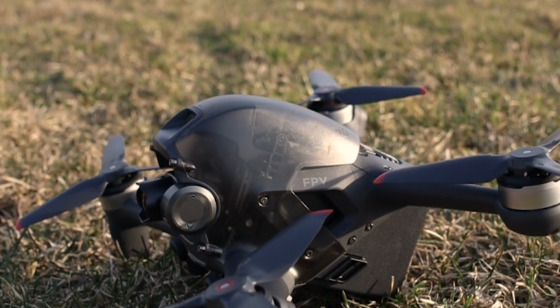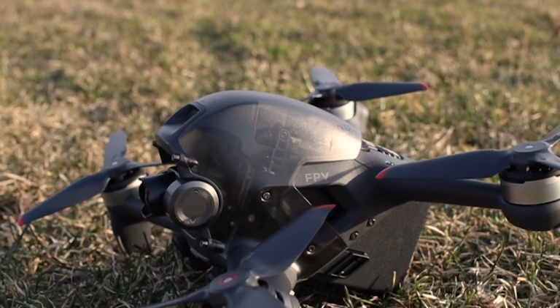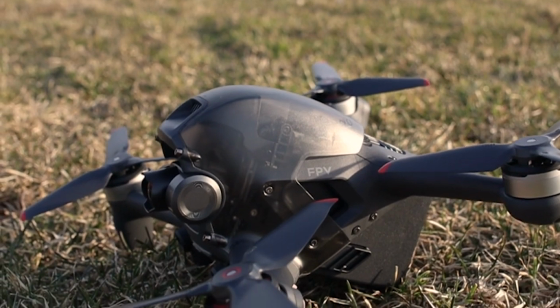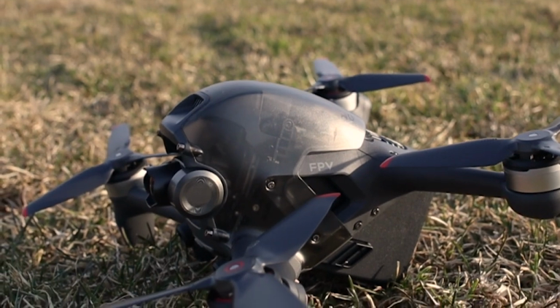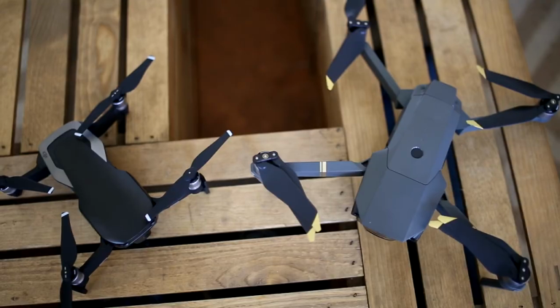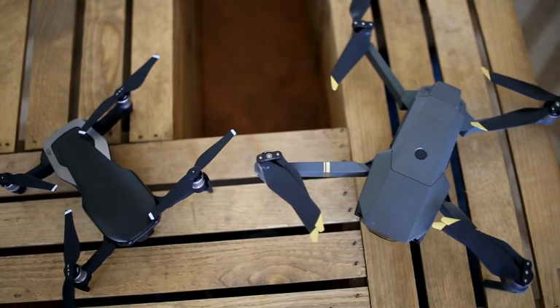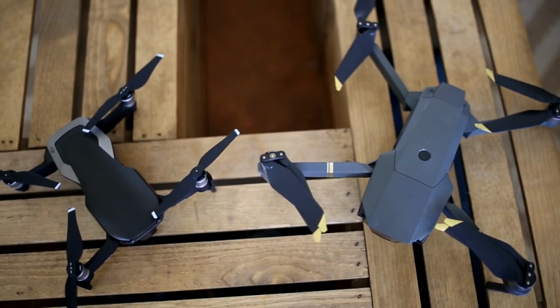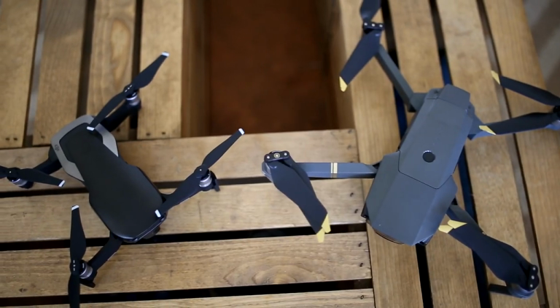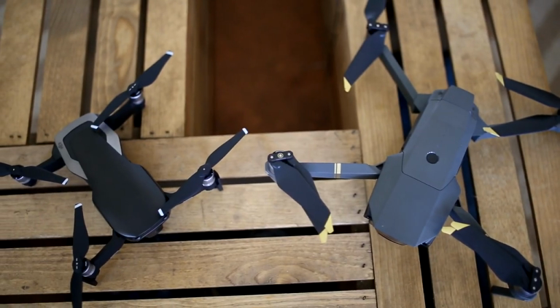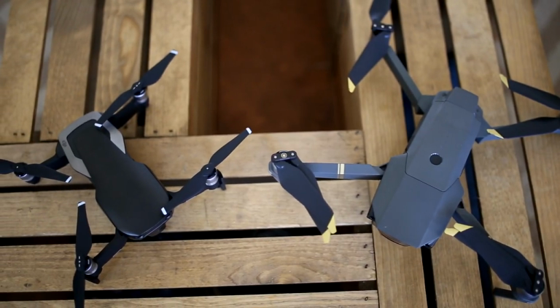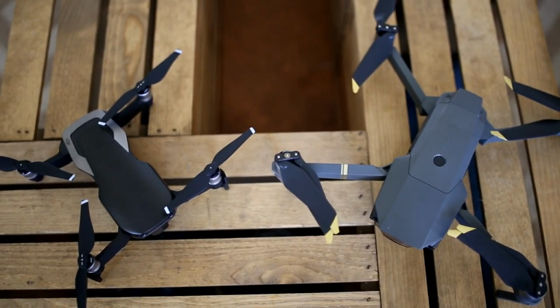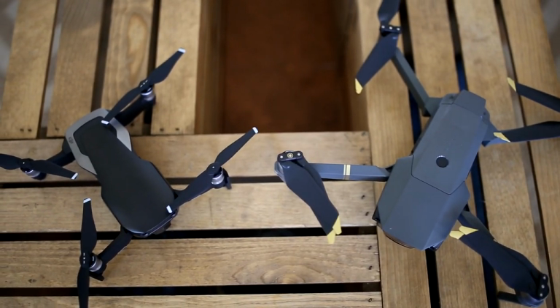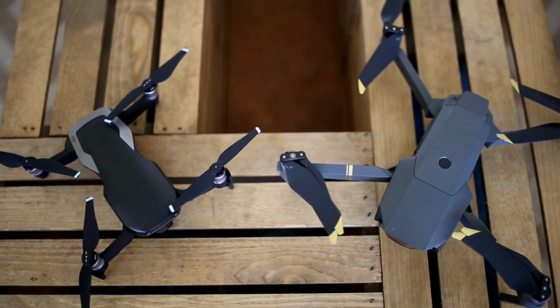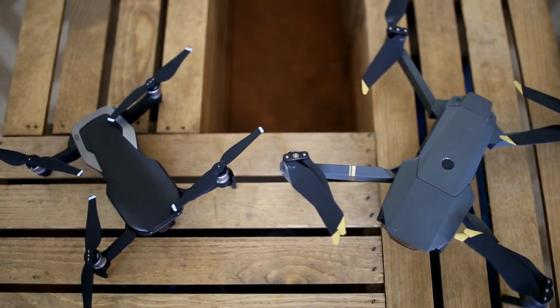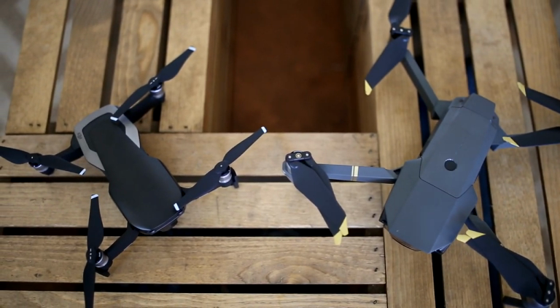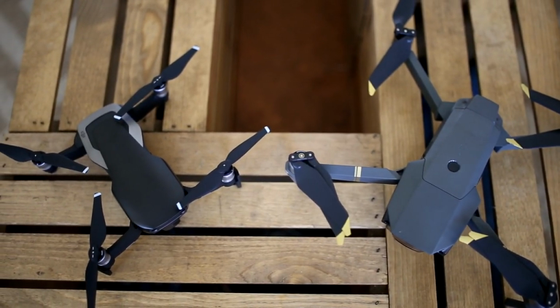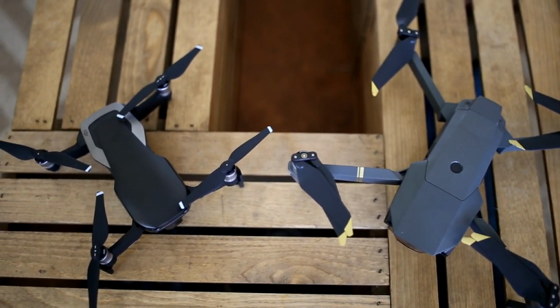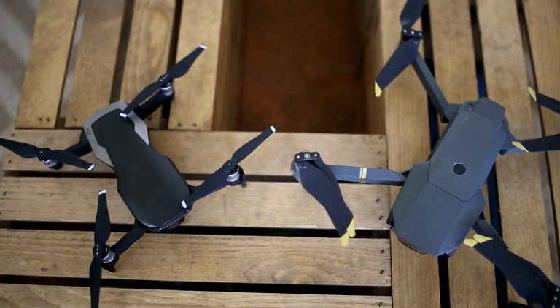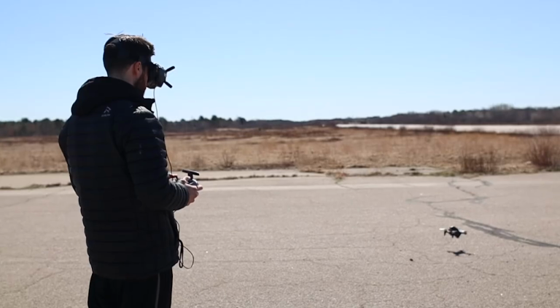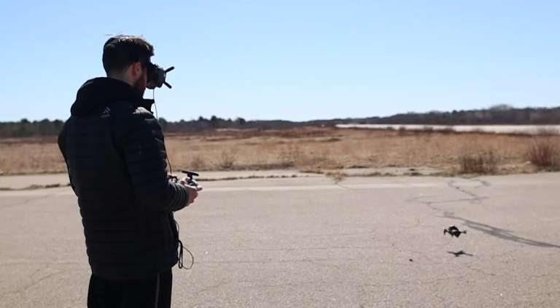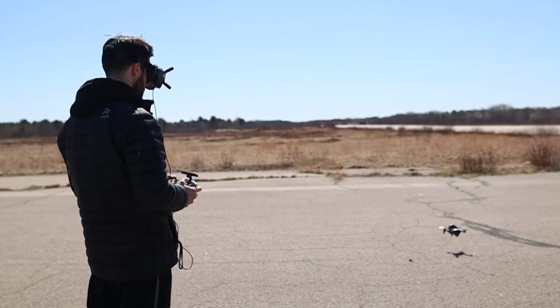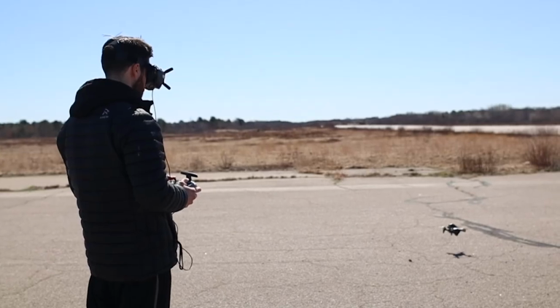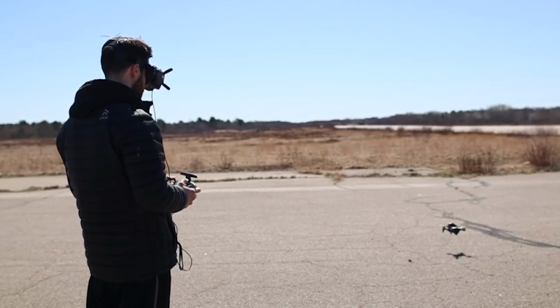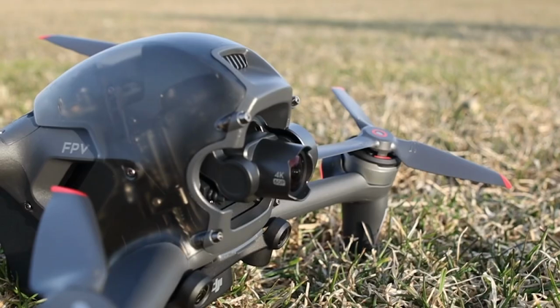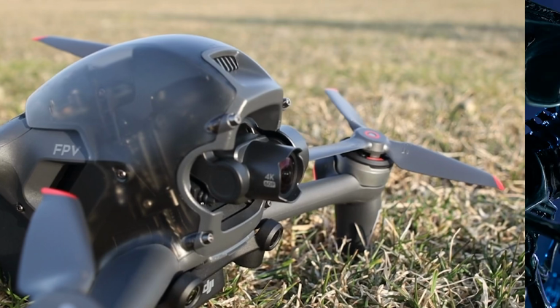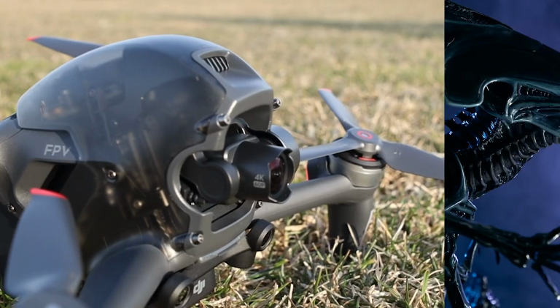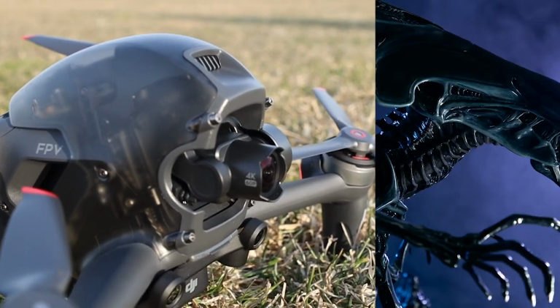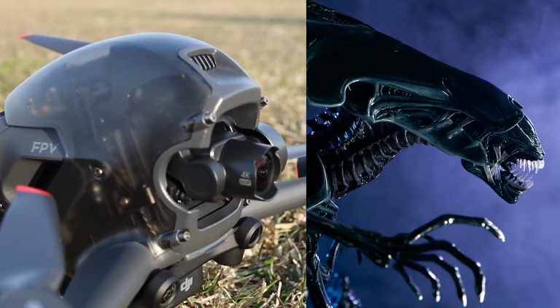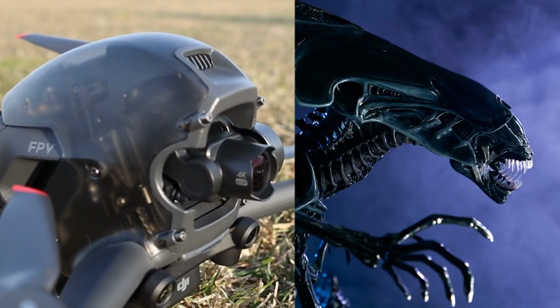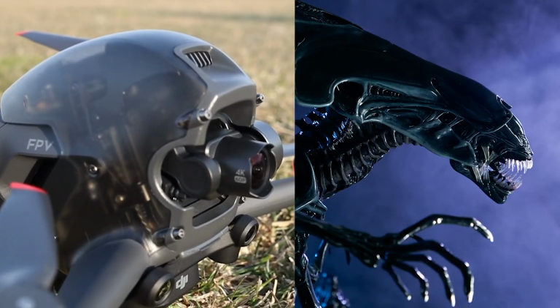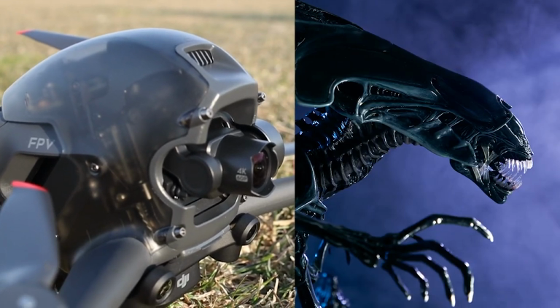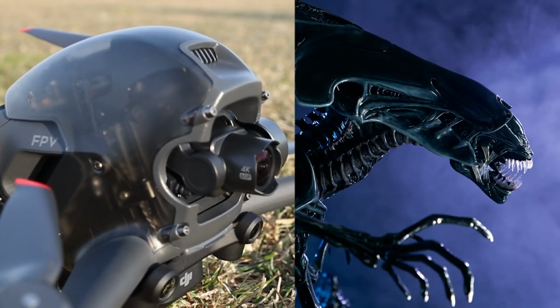Looking at the build, it resembles a hybrid between a regular drone, an FPV, and a Xenomorph from Alien.